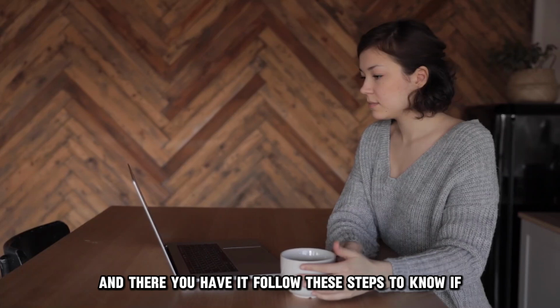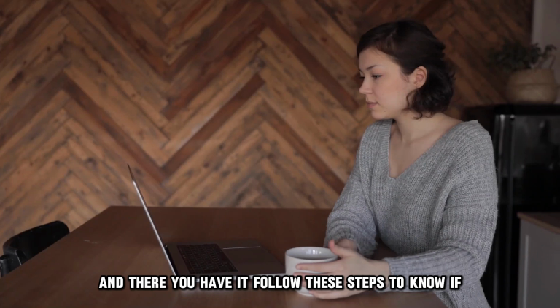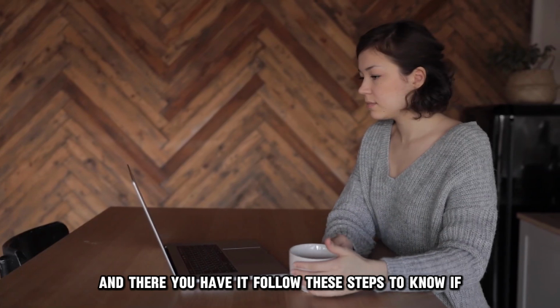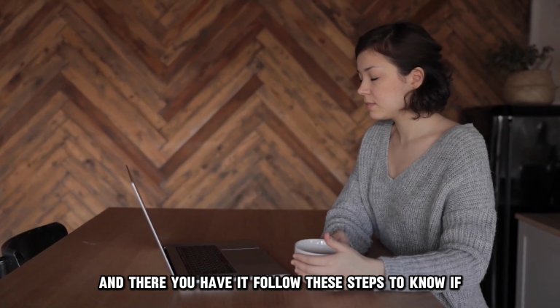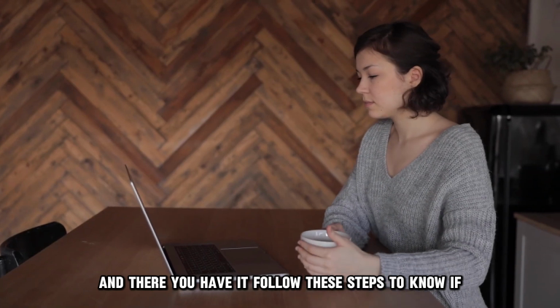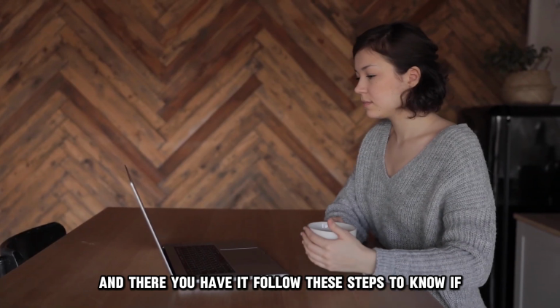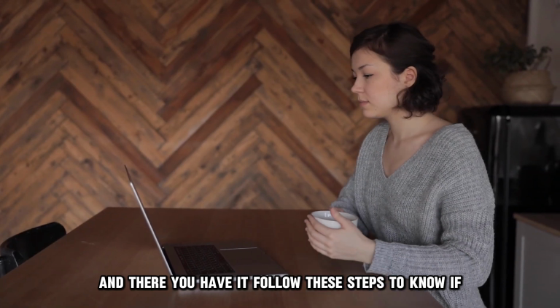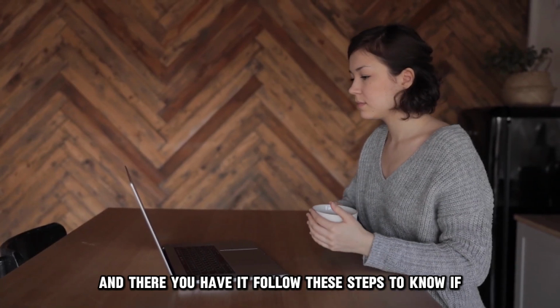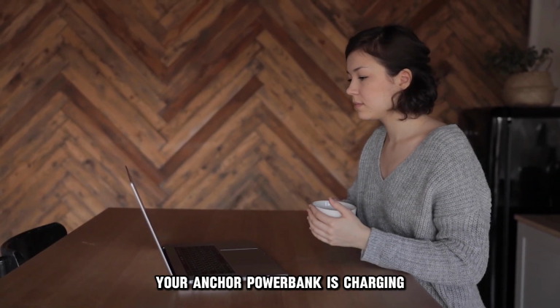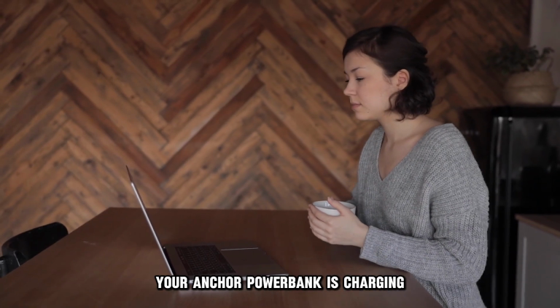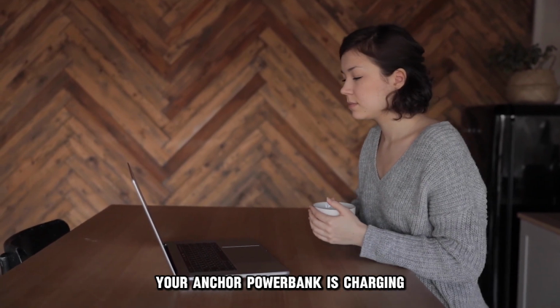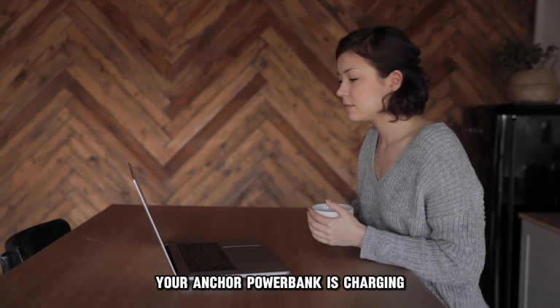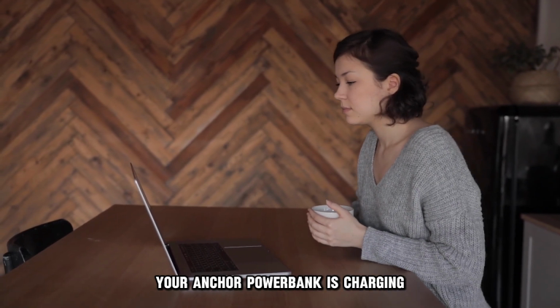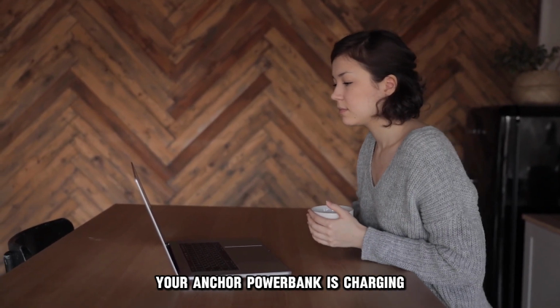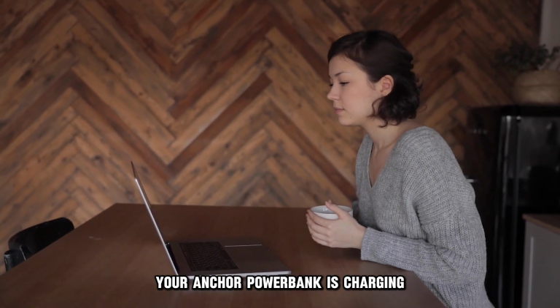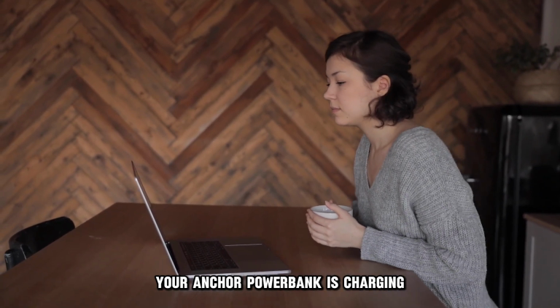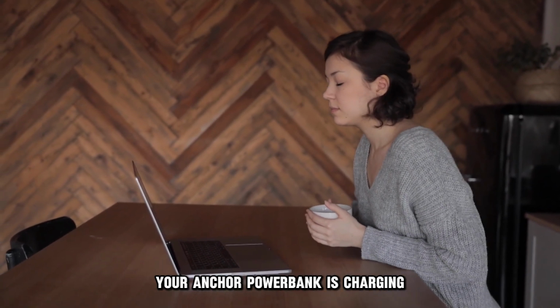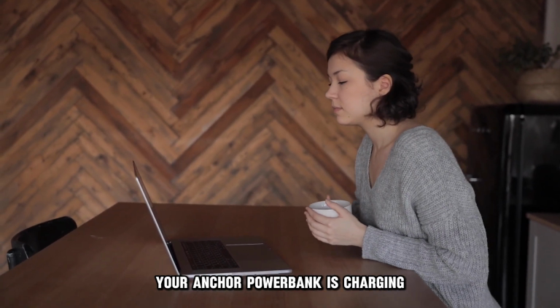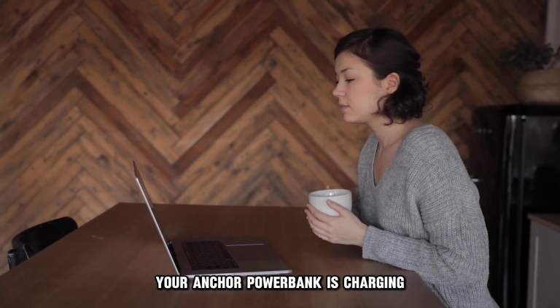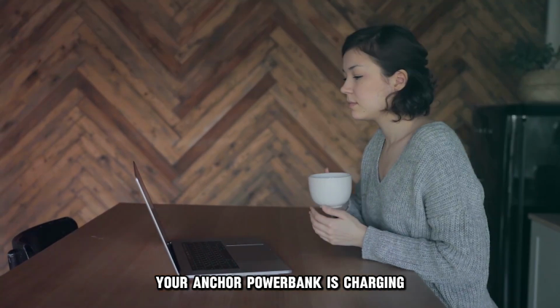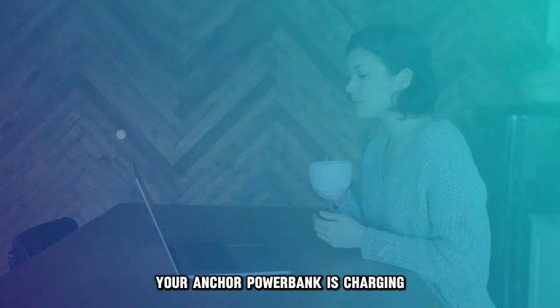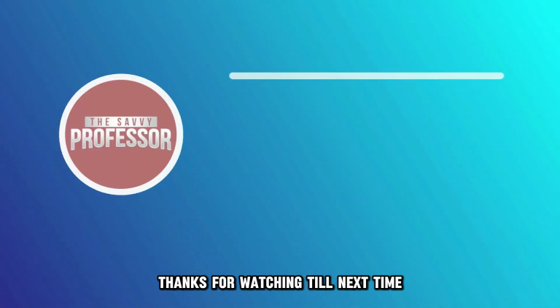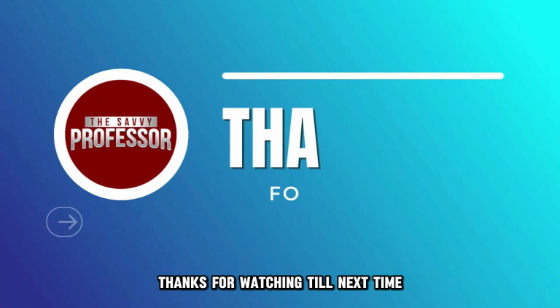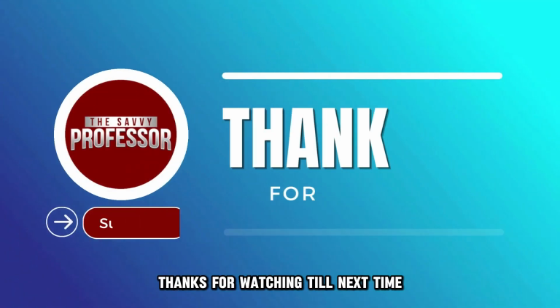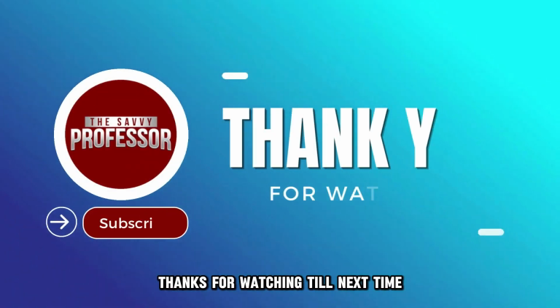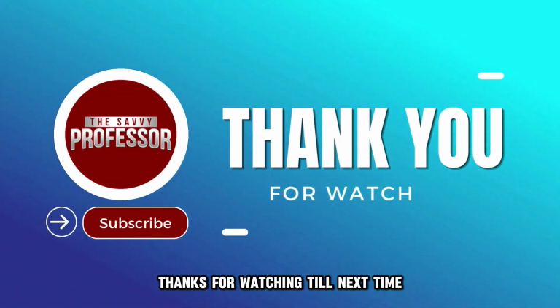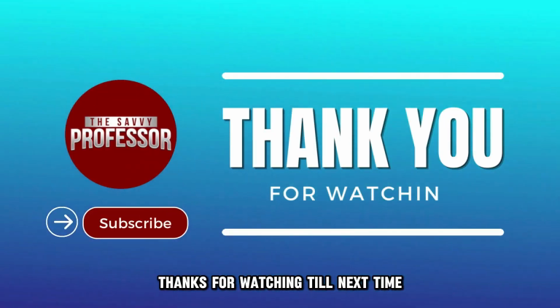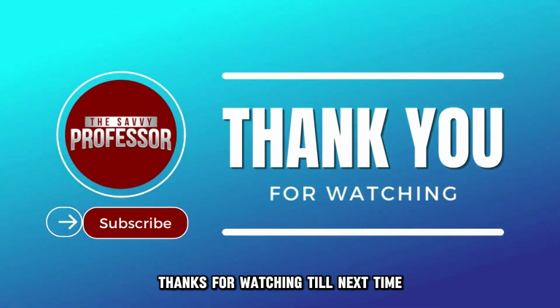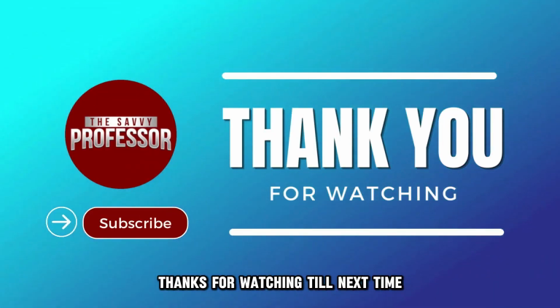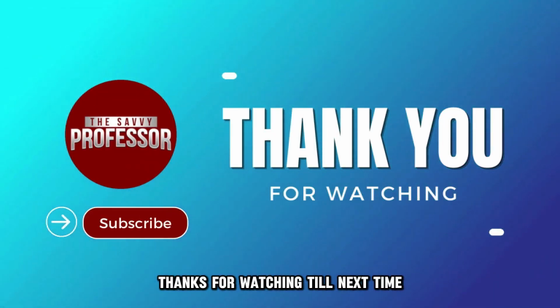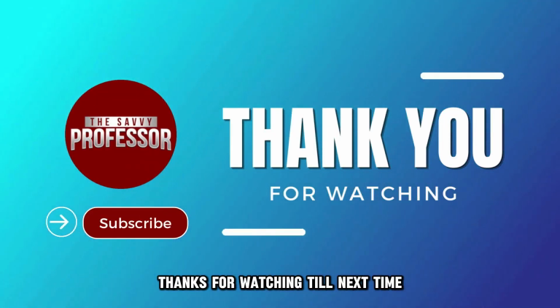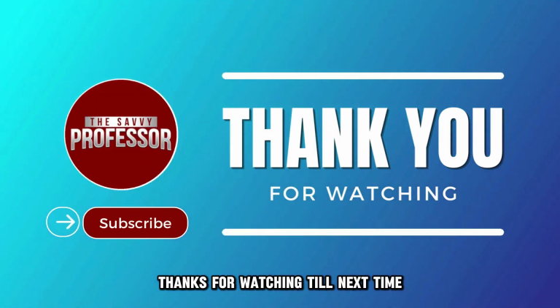Follow these steps to know if your Anker power bank is charging. Thanks for watching. Till next time.